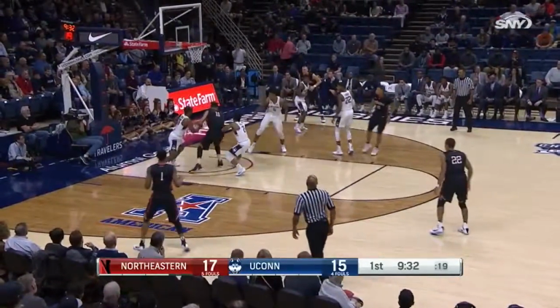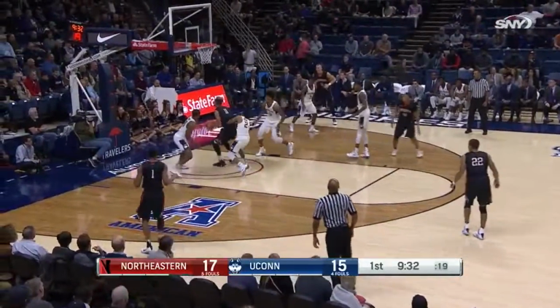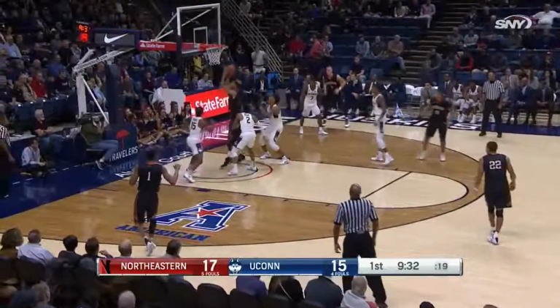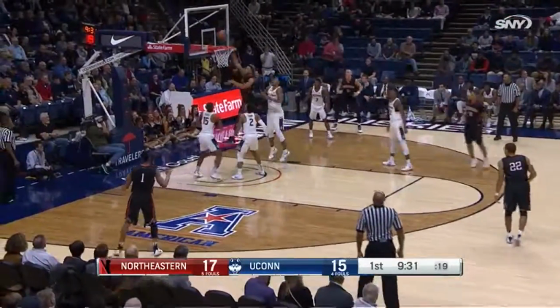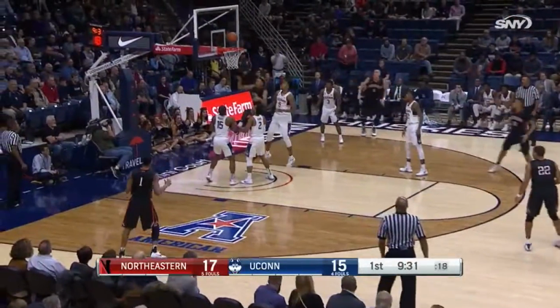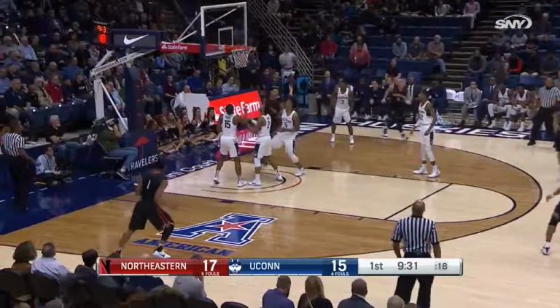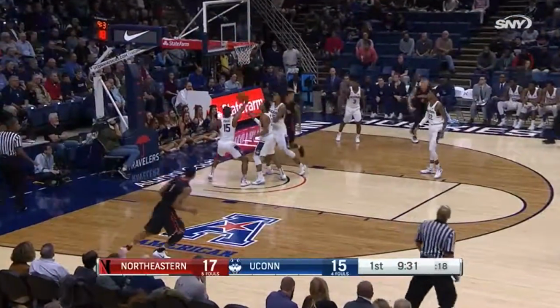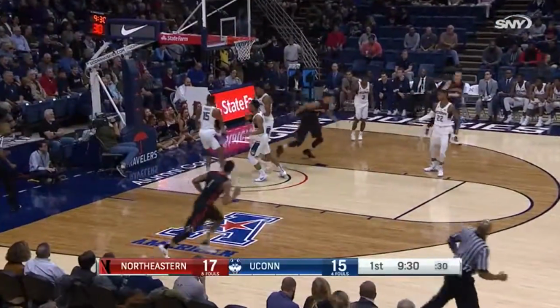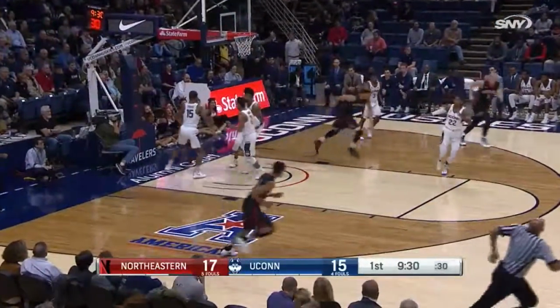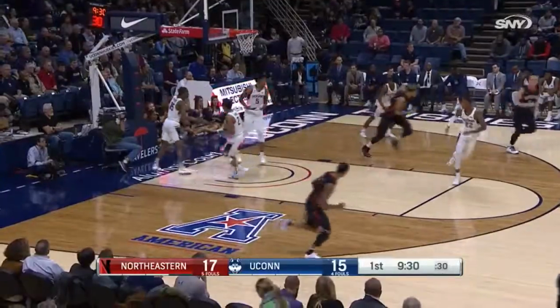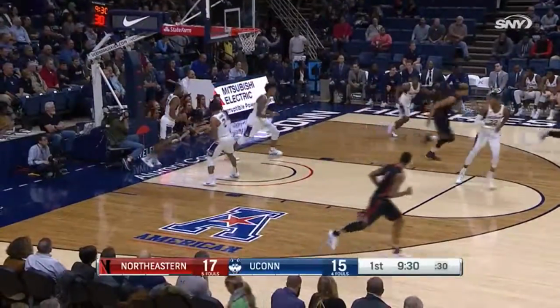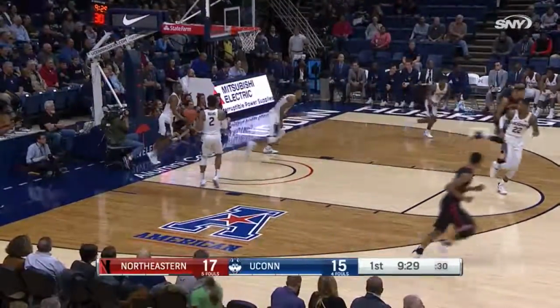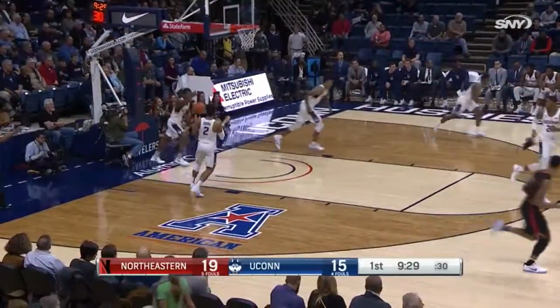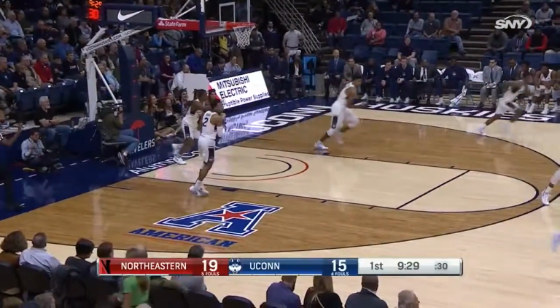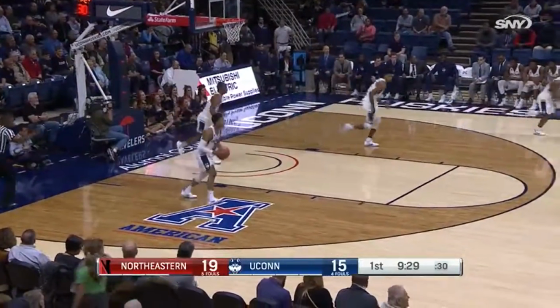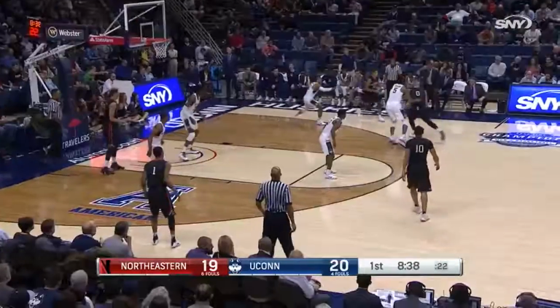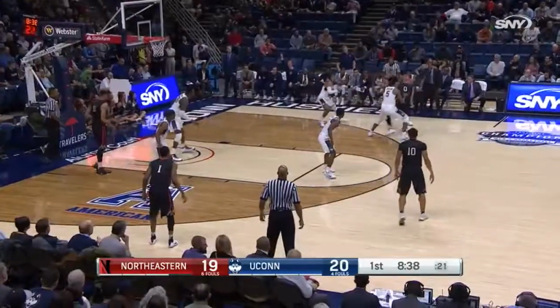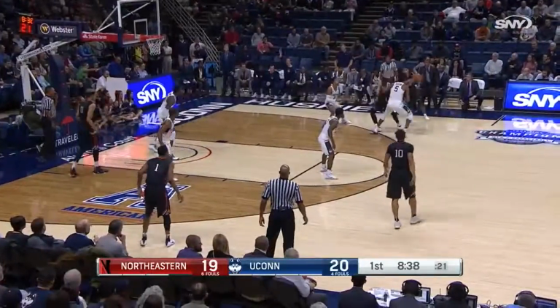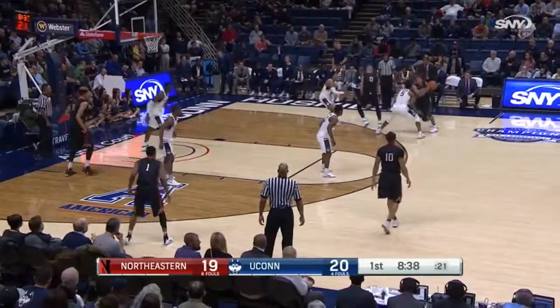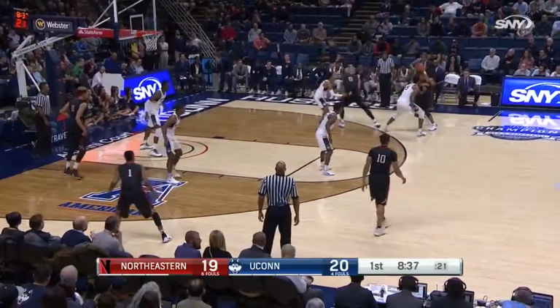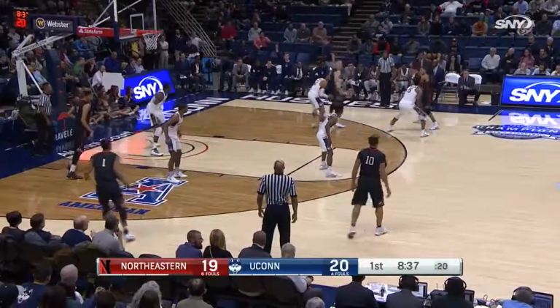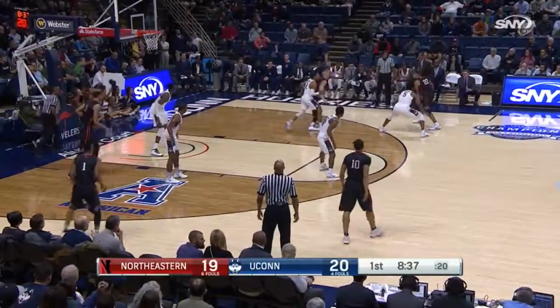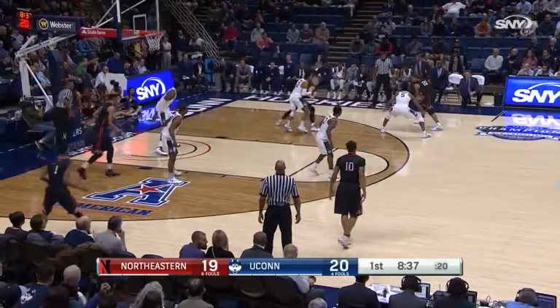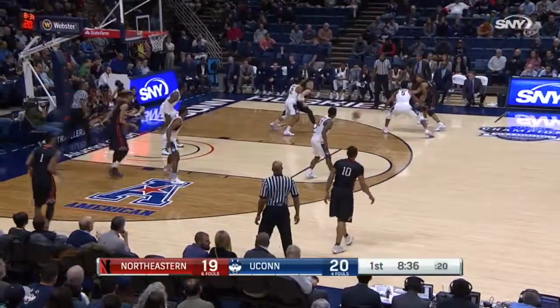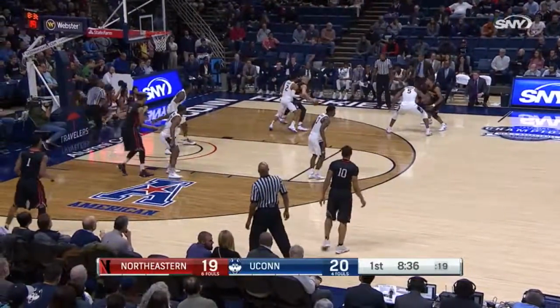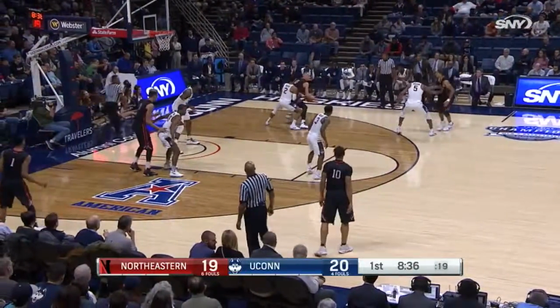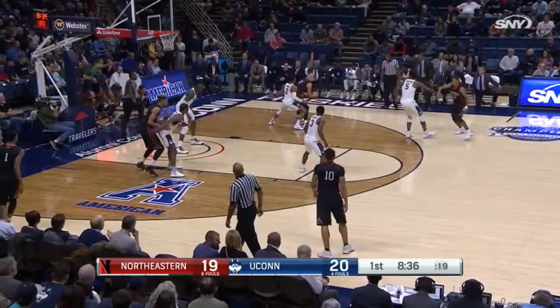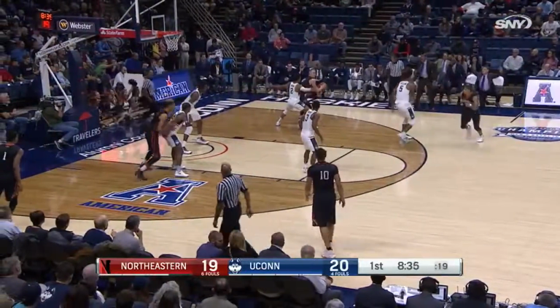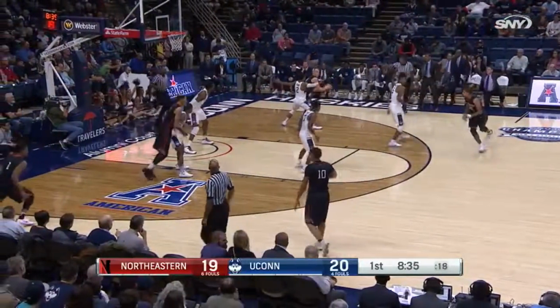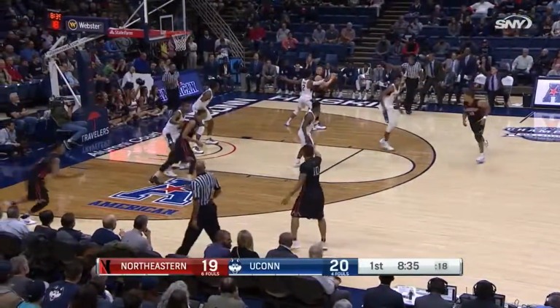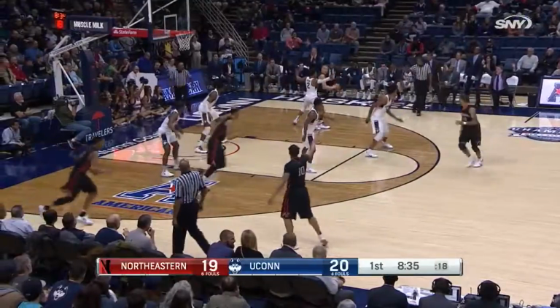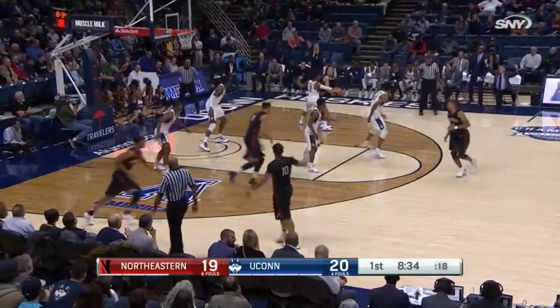Williams with nifty feet inside — good hands by Jeremy Miller. A little pin-down screen; that's where Purvis gets his looks in rhythm.